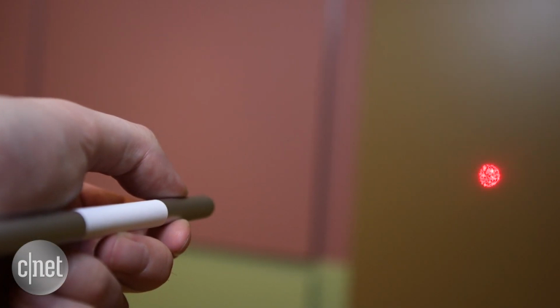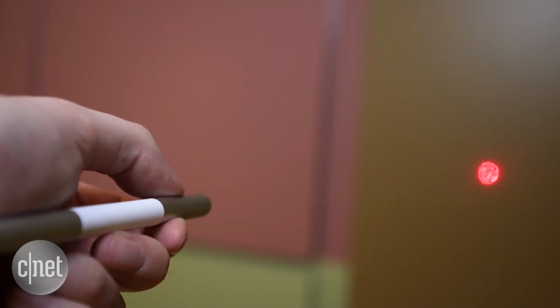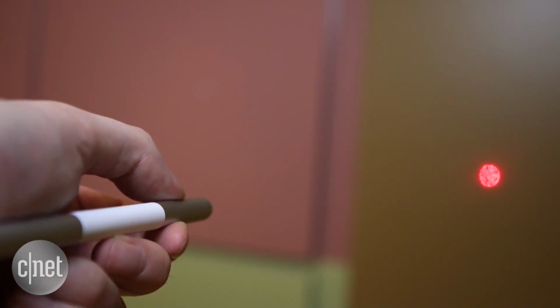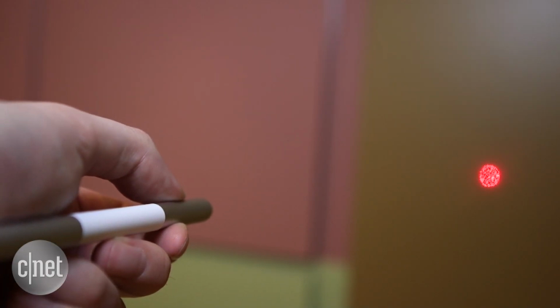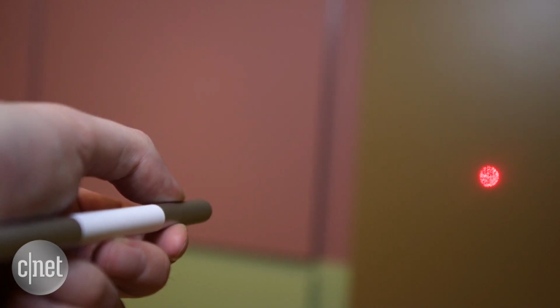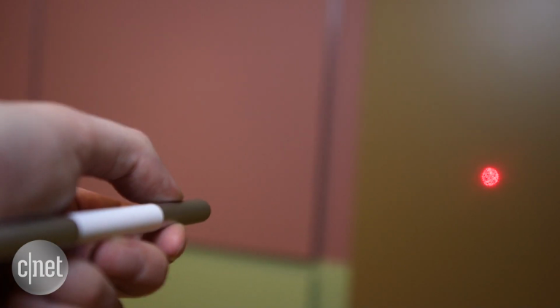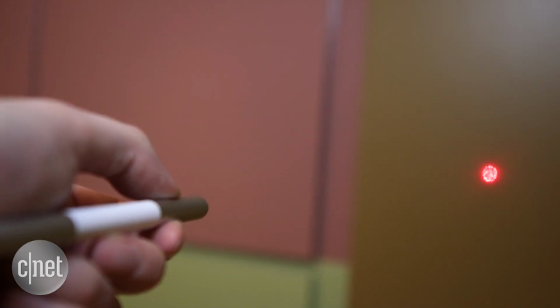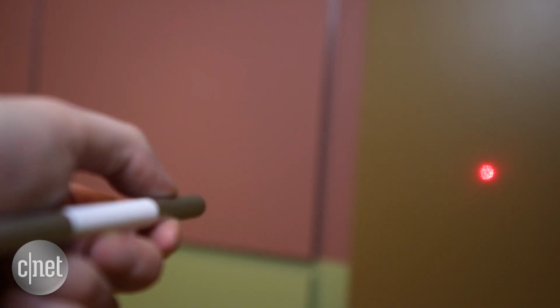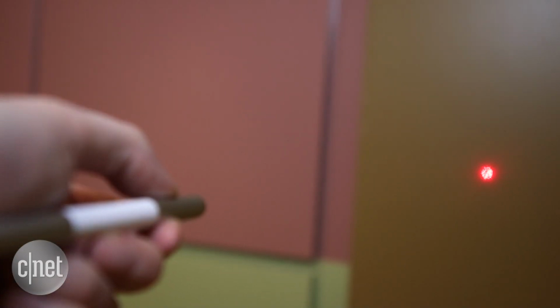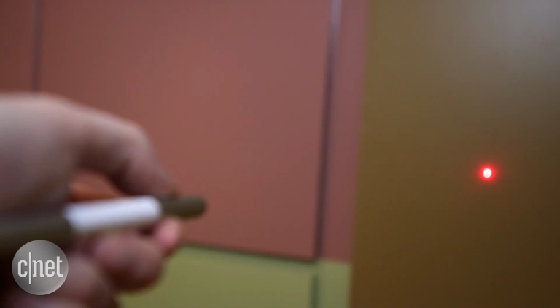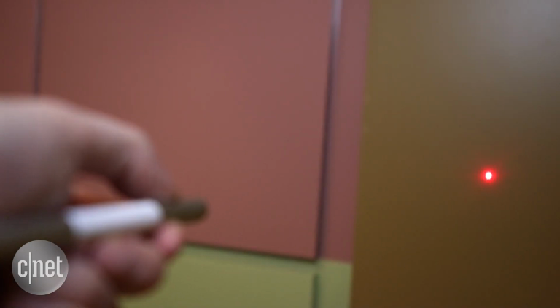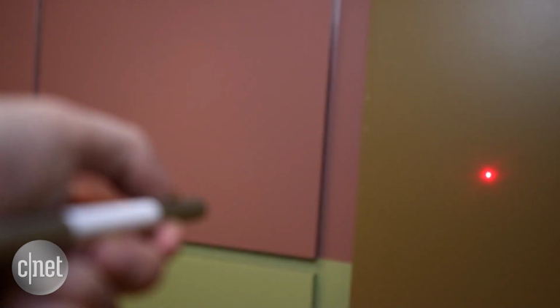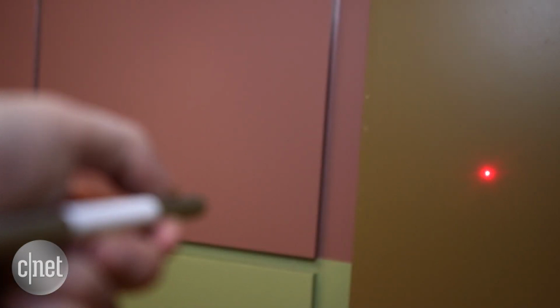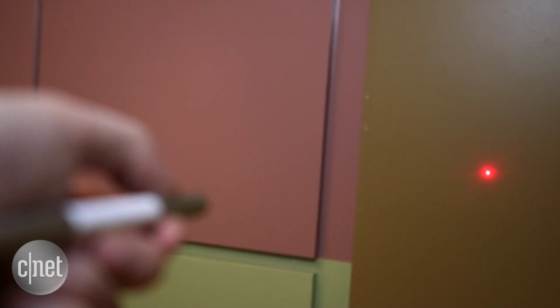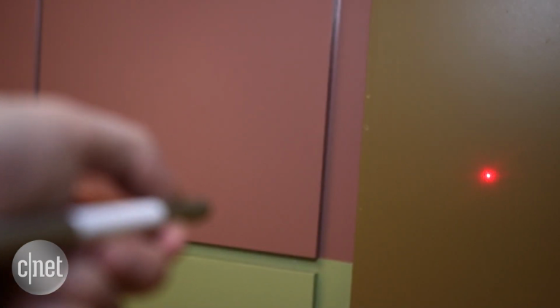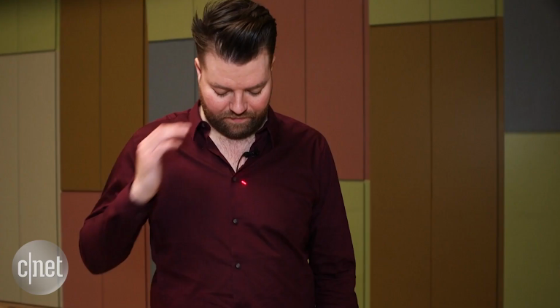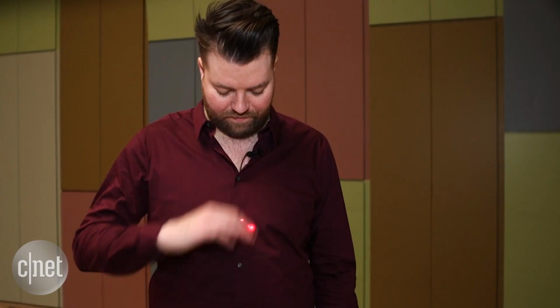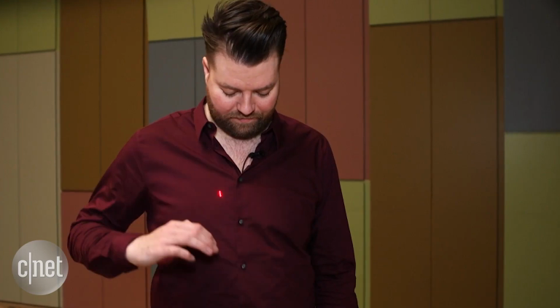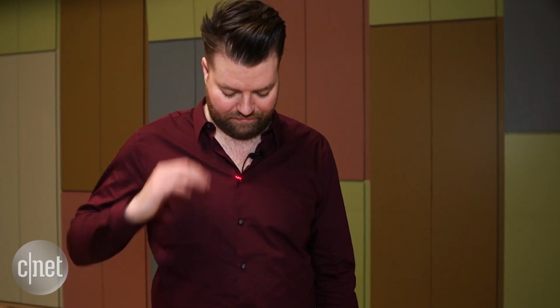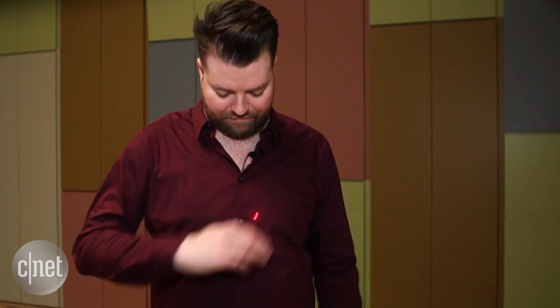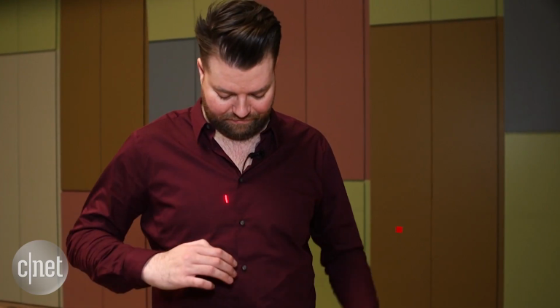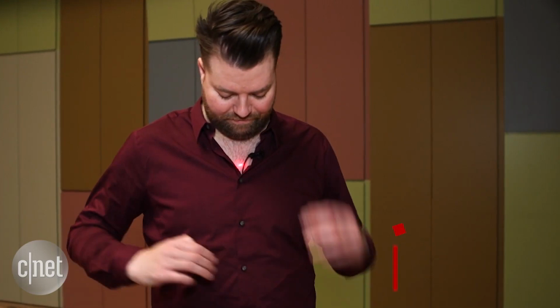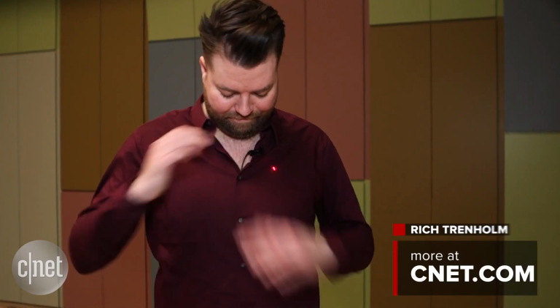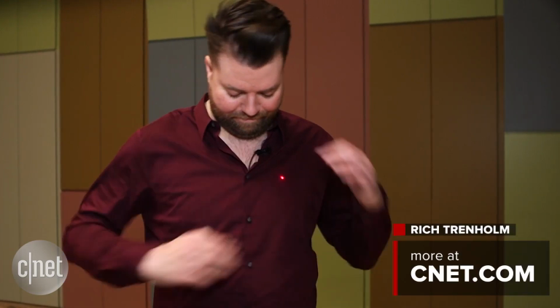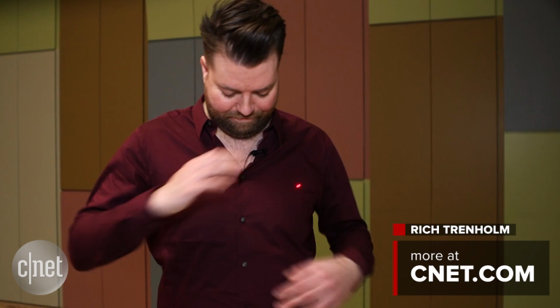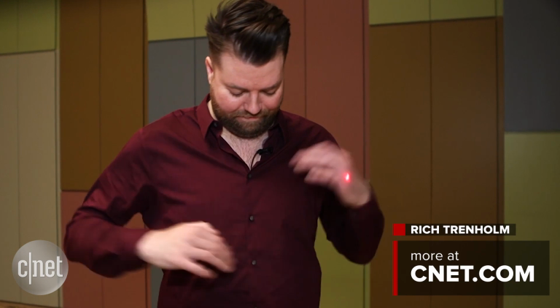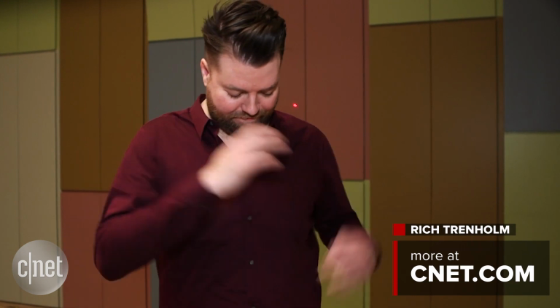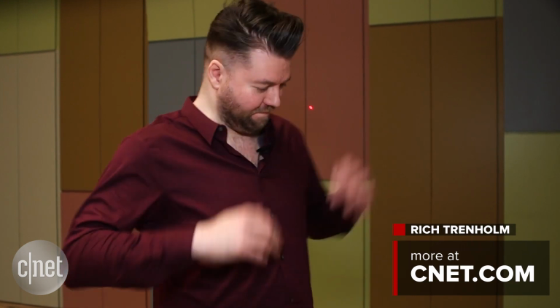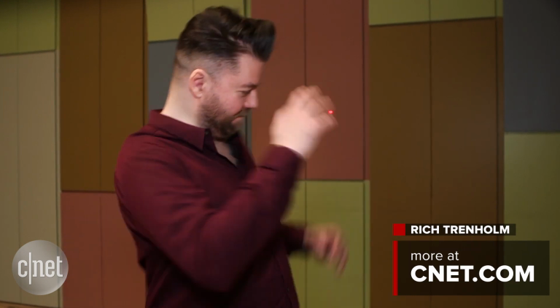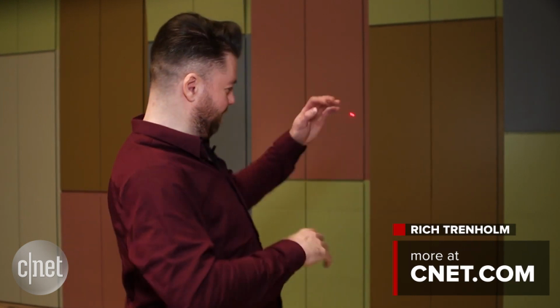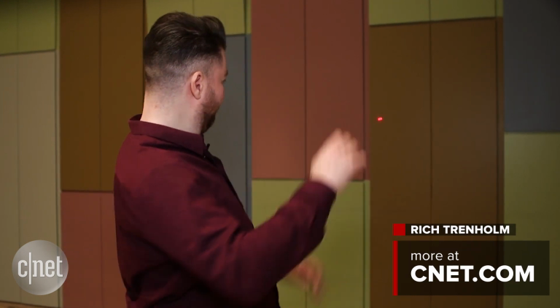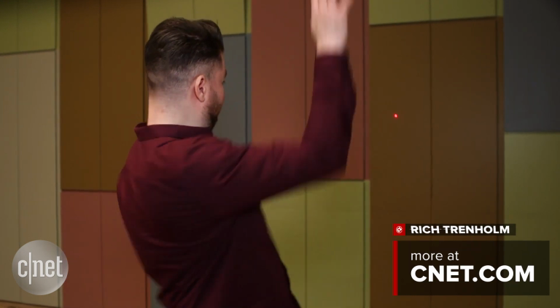As a final bonus, the other end of the pen is a laser pointer to draw attention to important points, or just distract any passing cats.